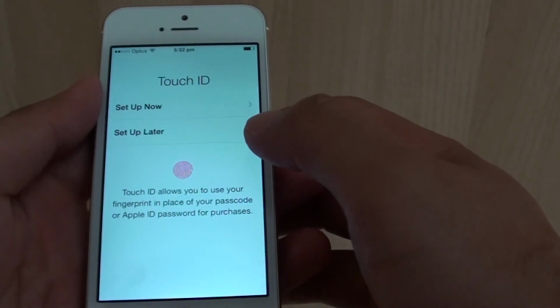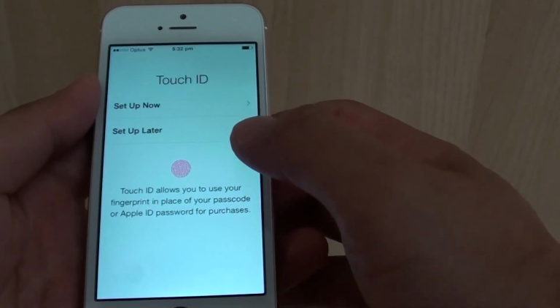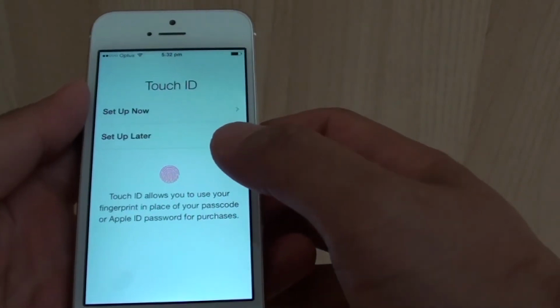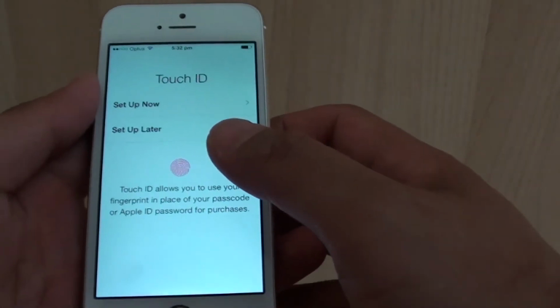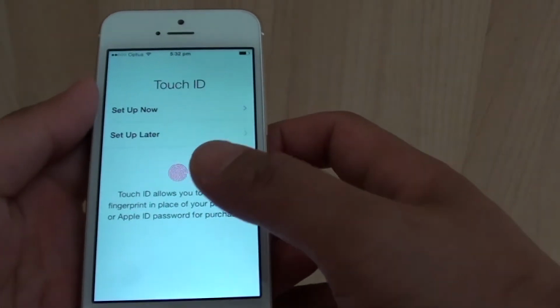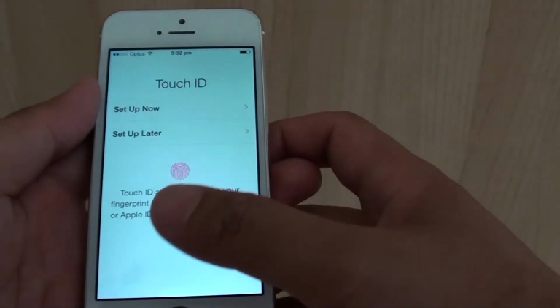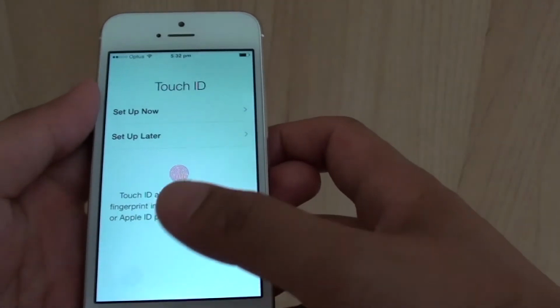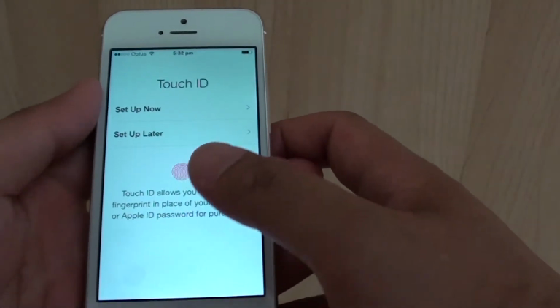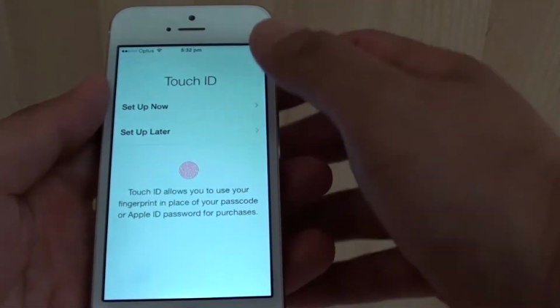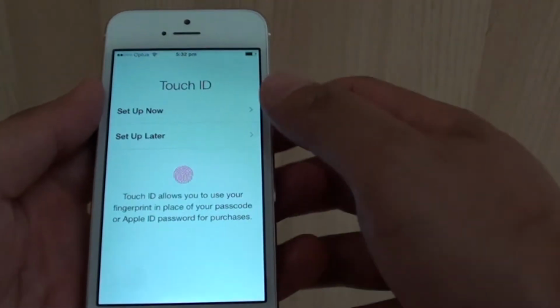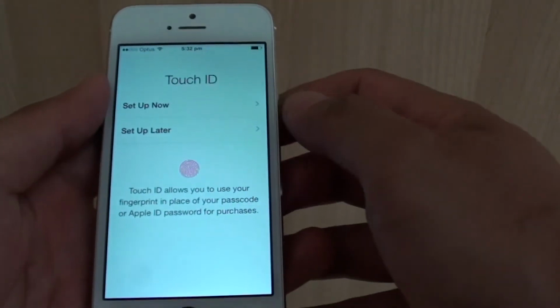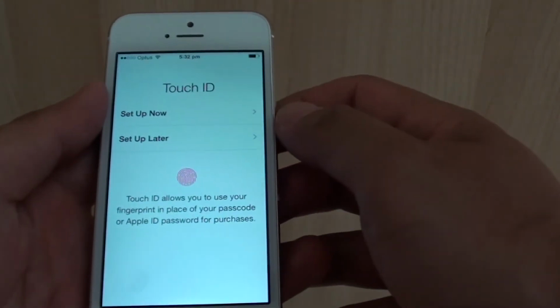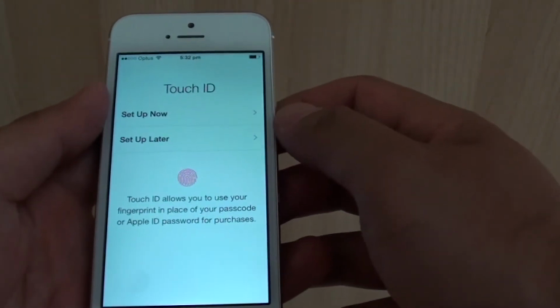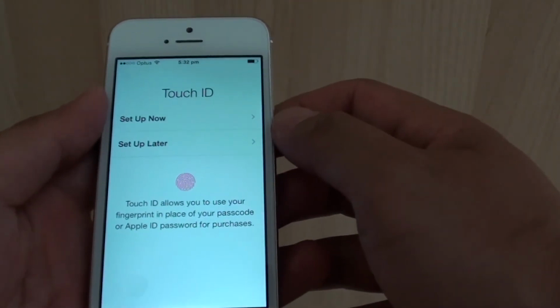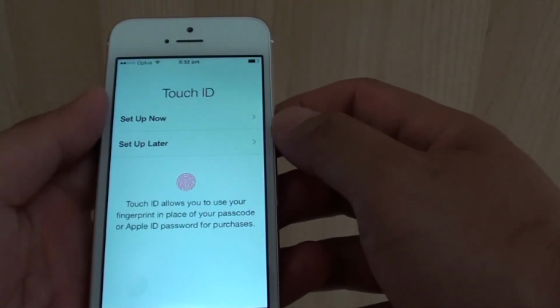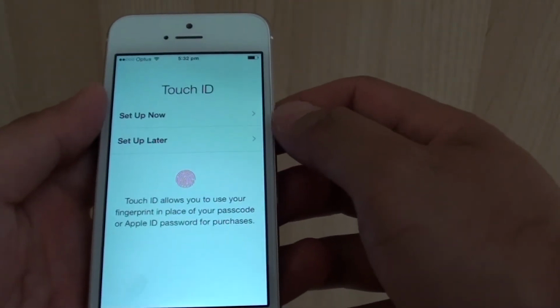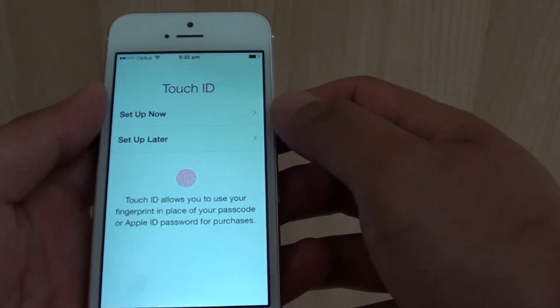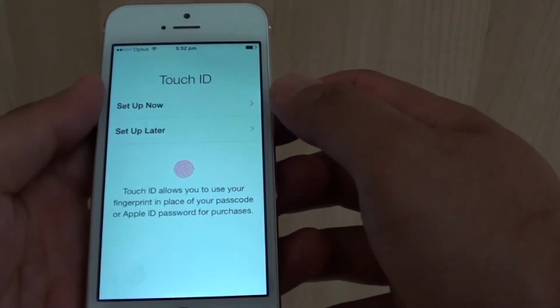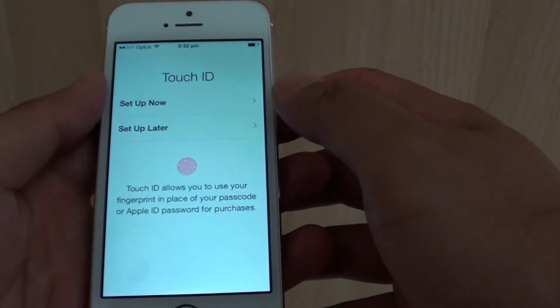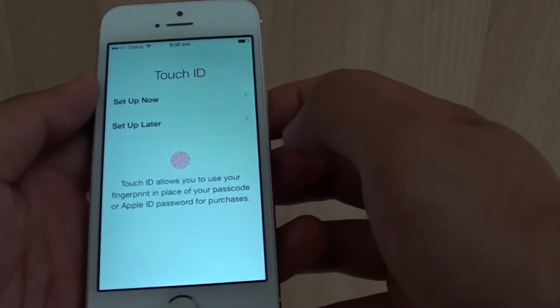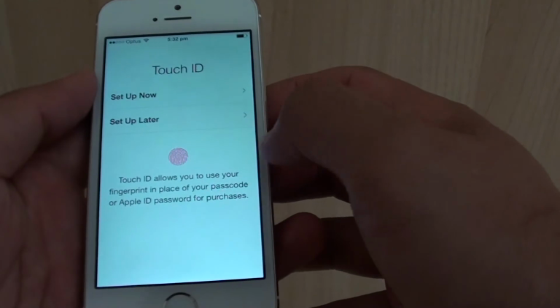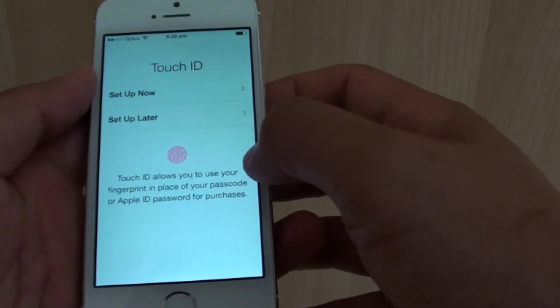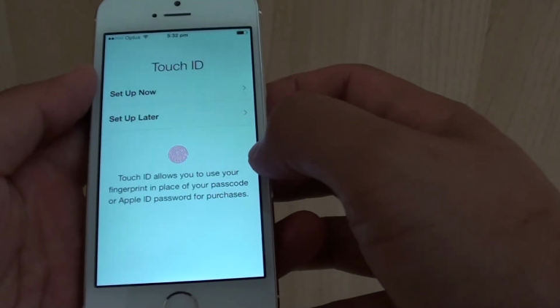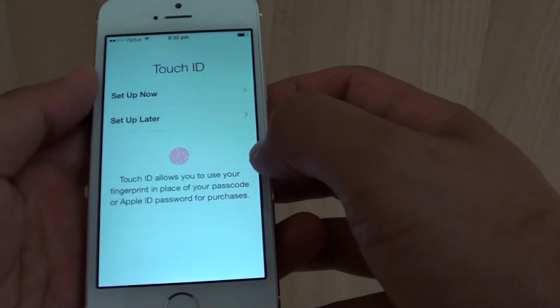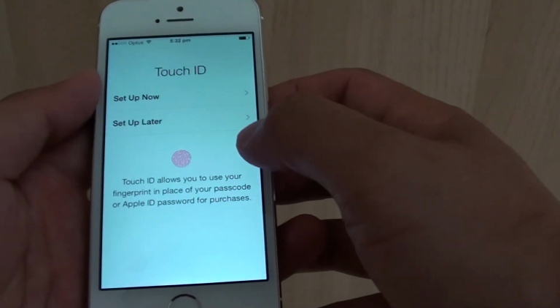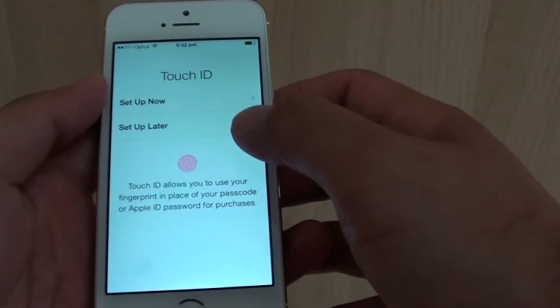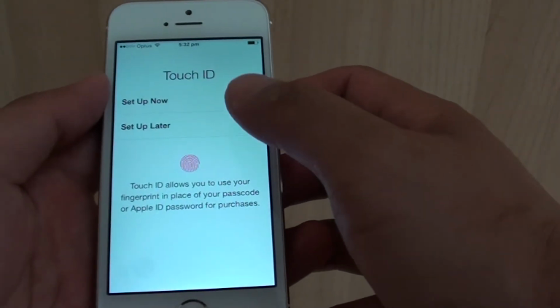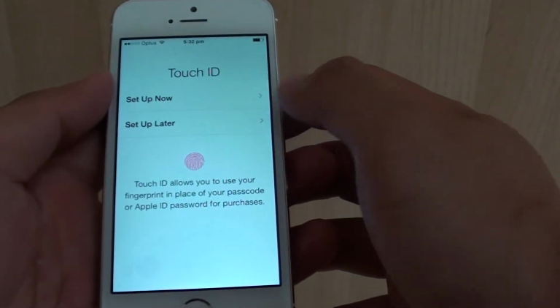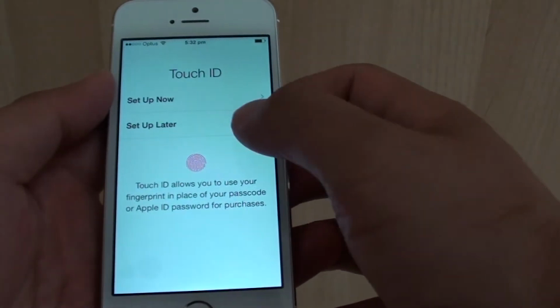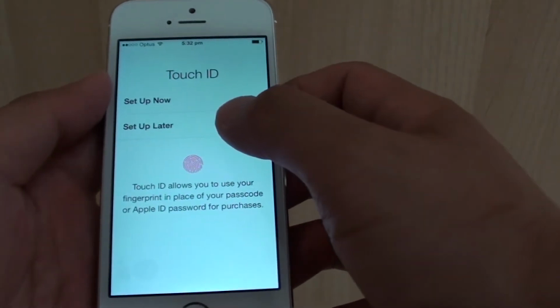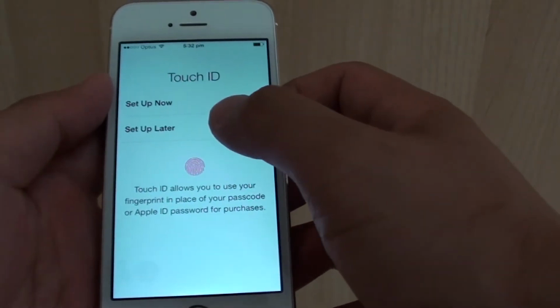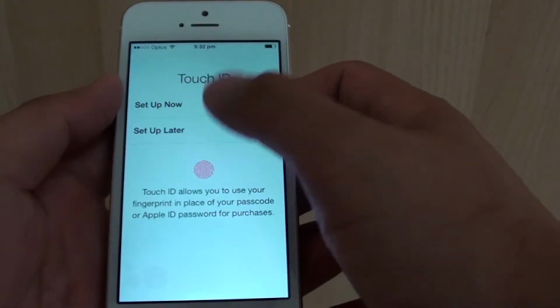Now at this point you can also set up the Touch ID. I'm not going to do it now — I will do that in a different tutorial. So I'm going to choose set up later.